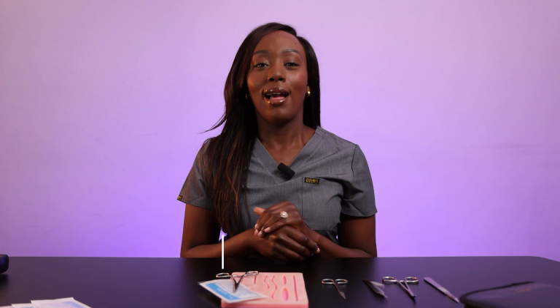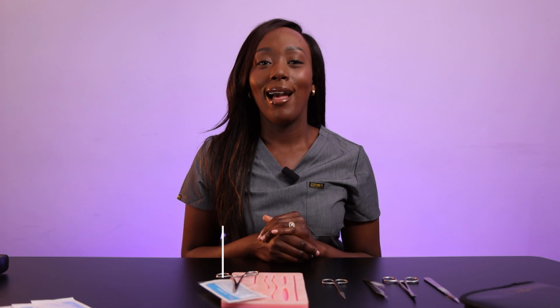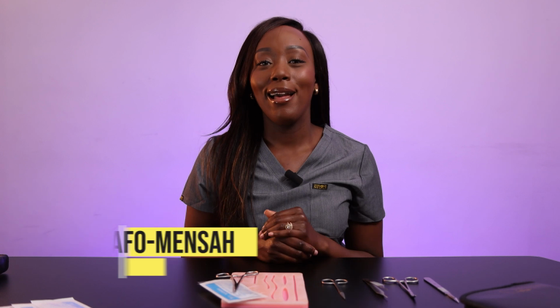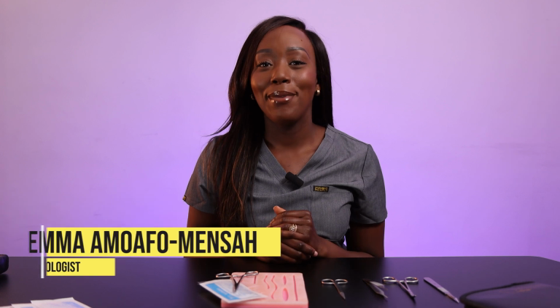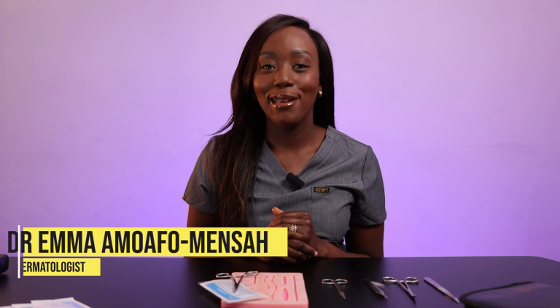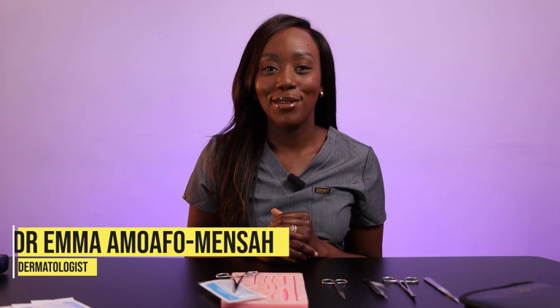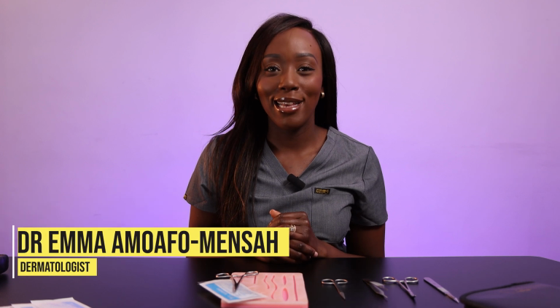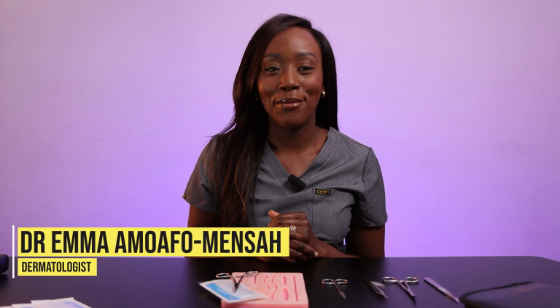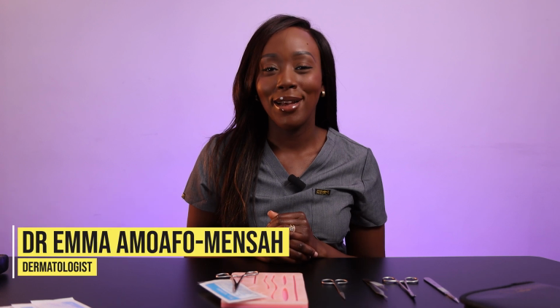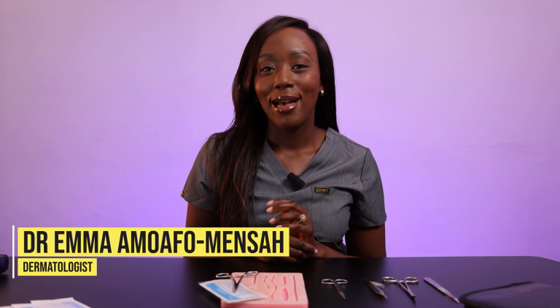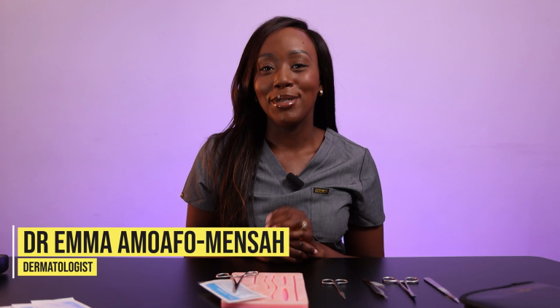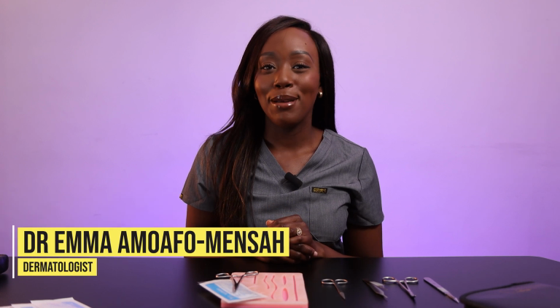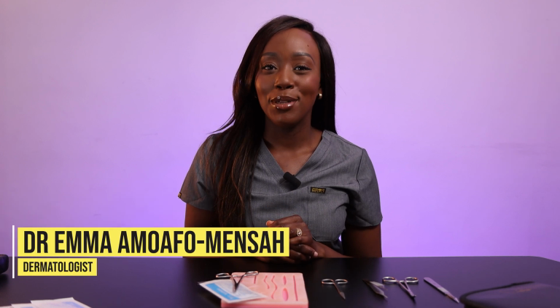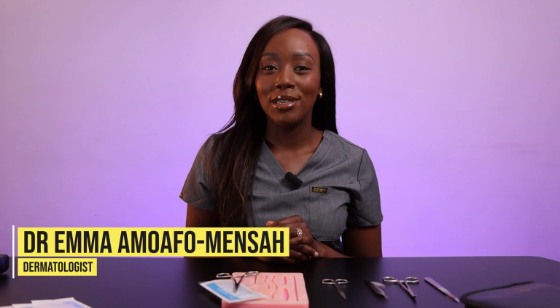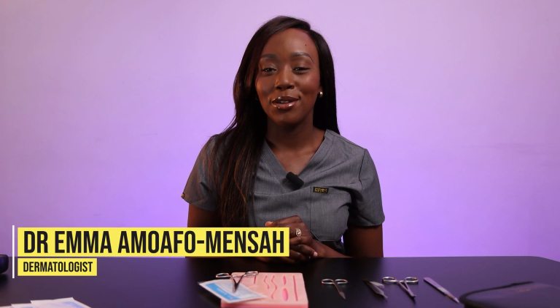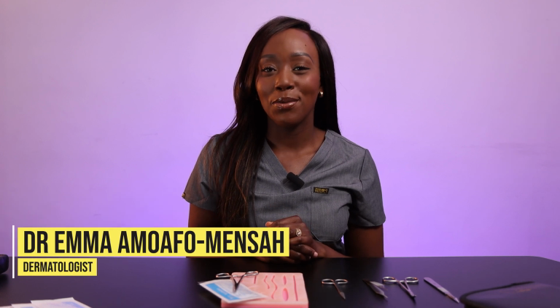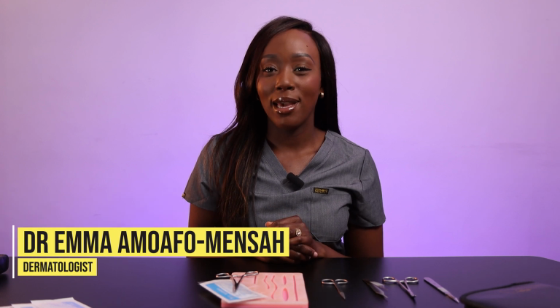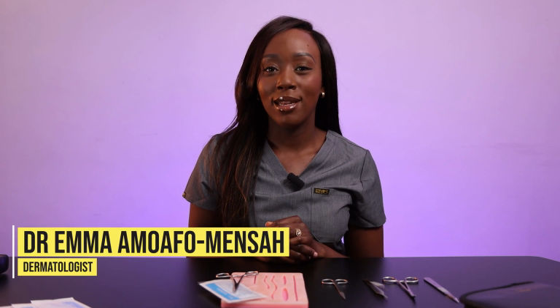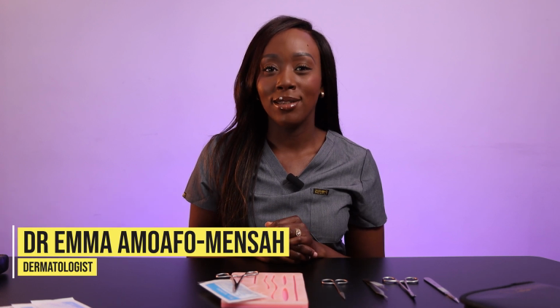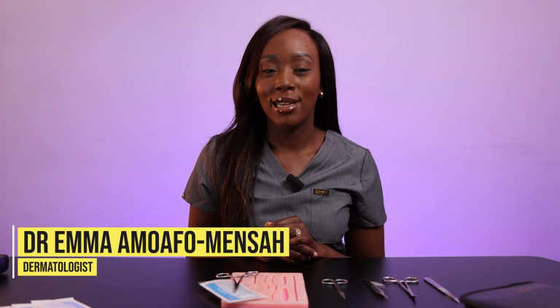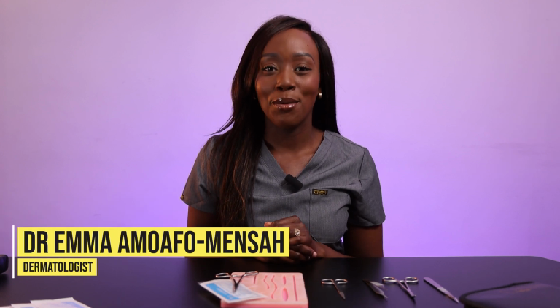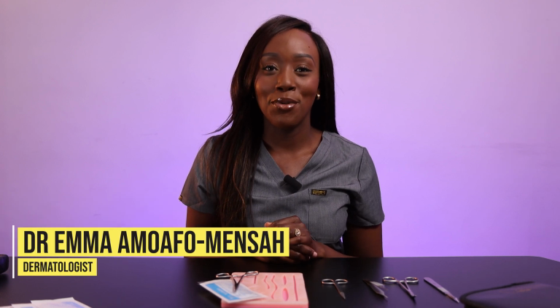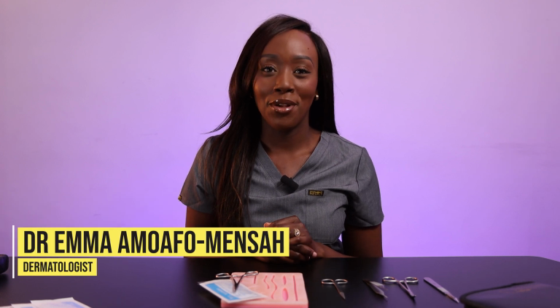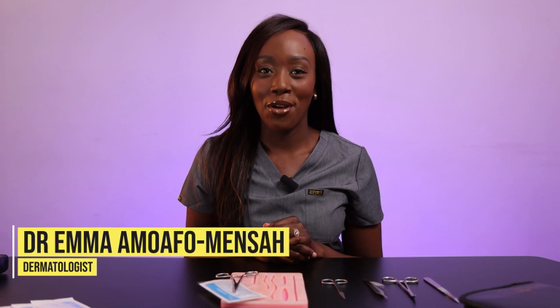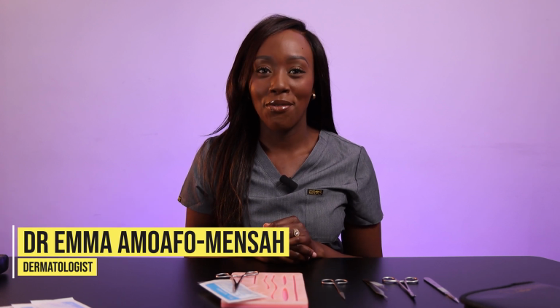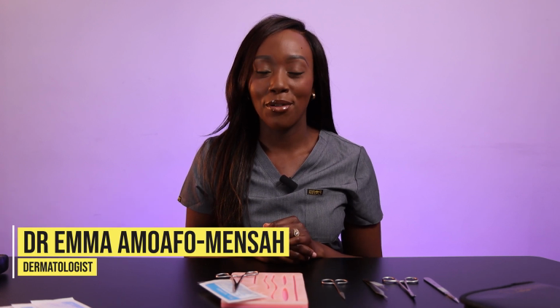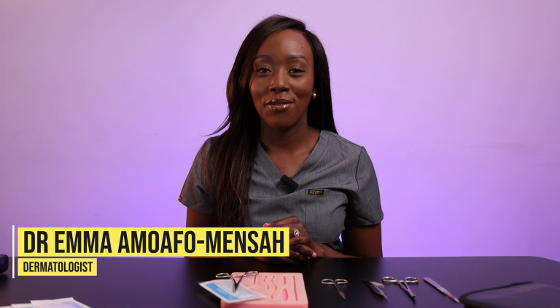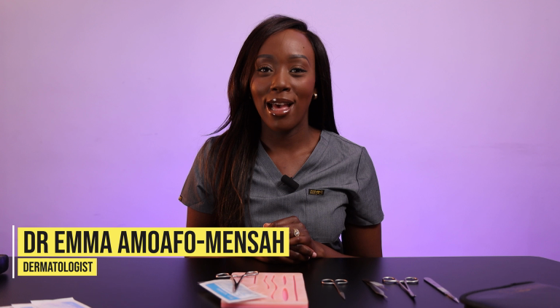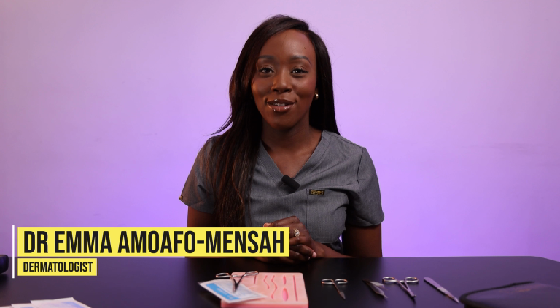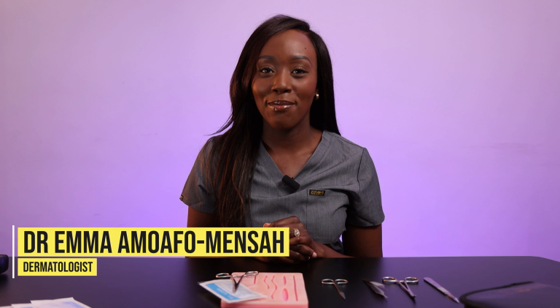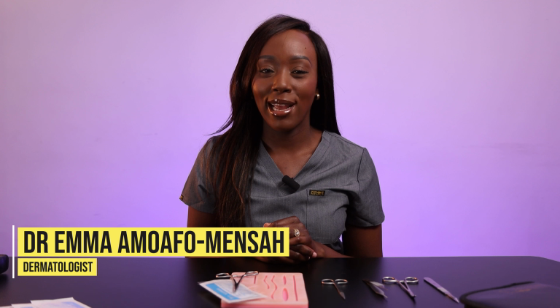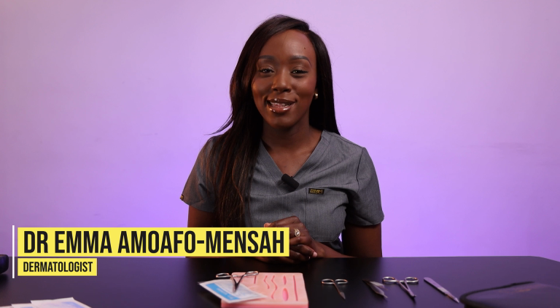Hi, my name is Dr. Emma. I'm a dermatology doctor working in London and I'm also the co-founder of the House of Medics.